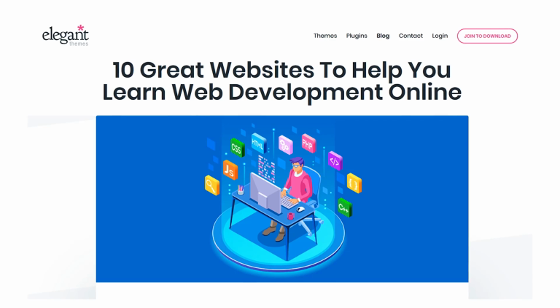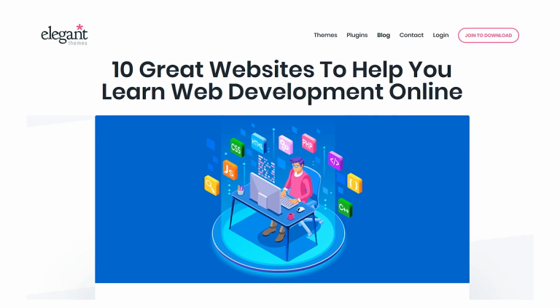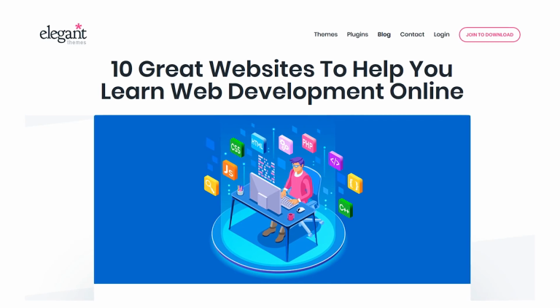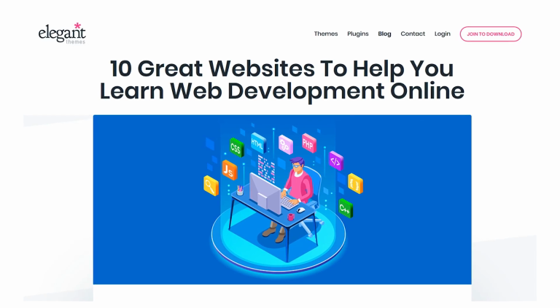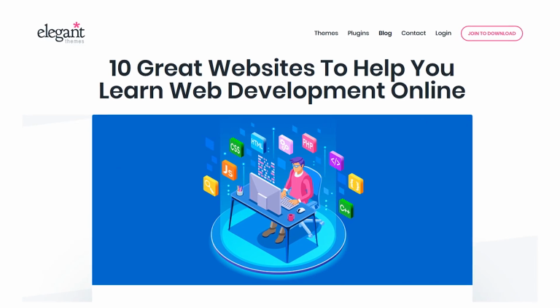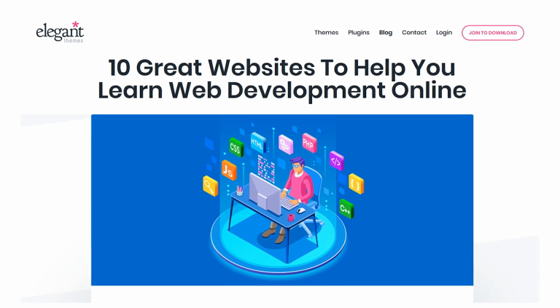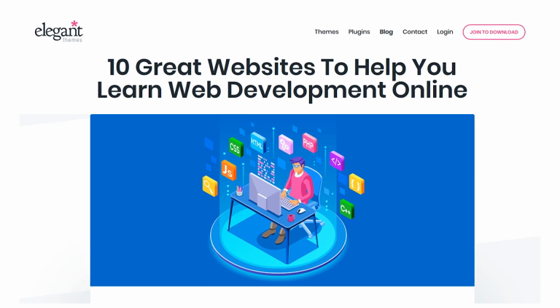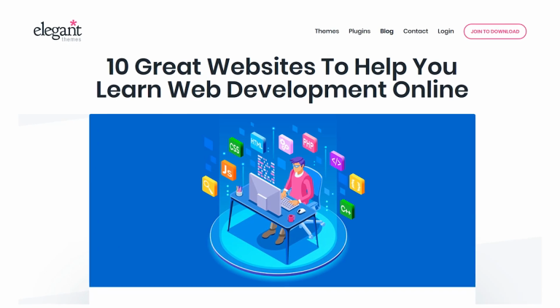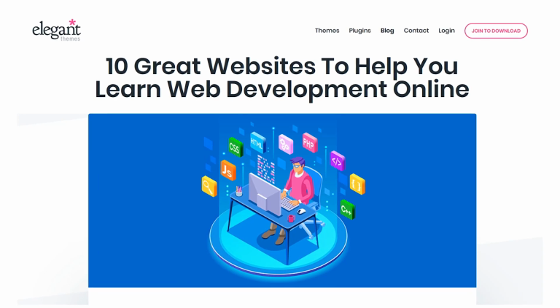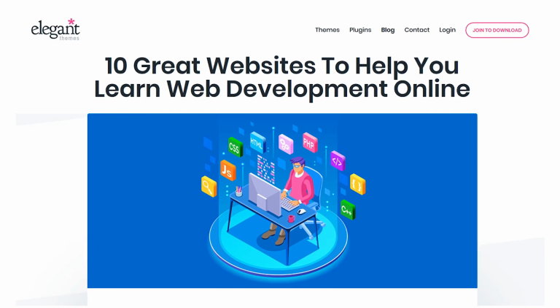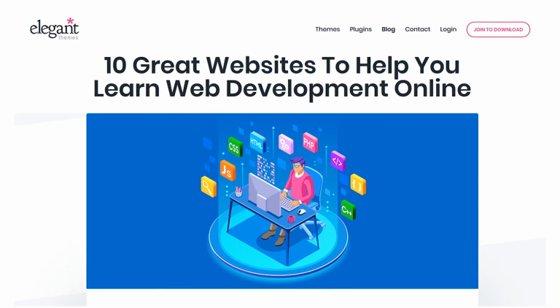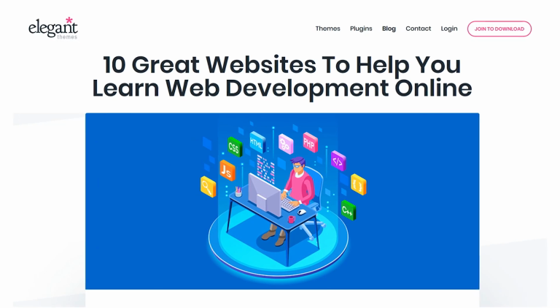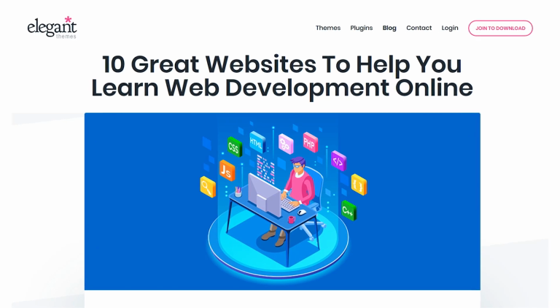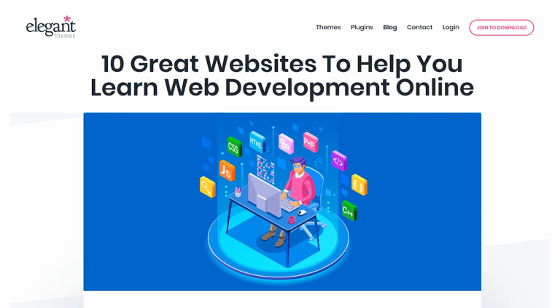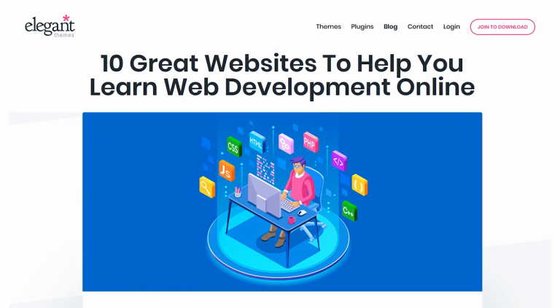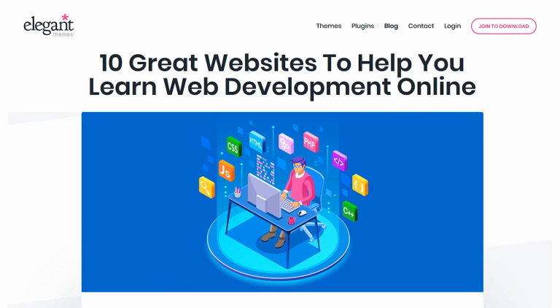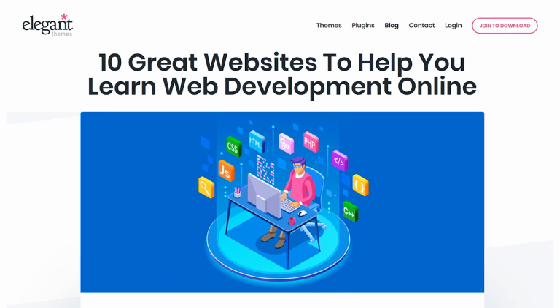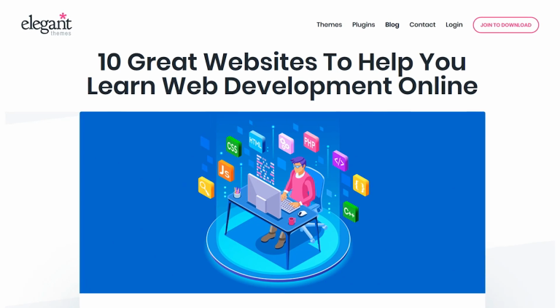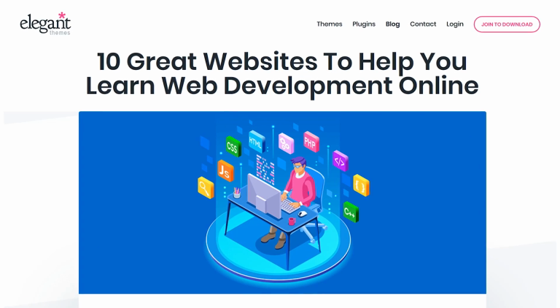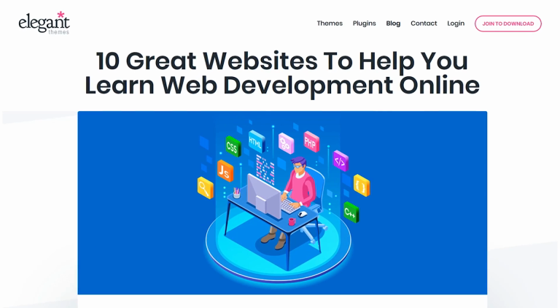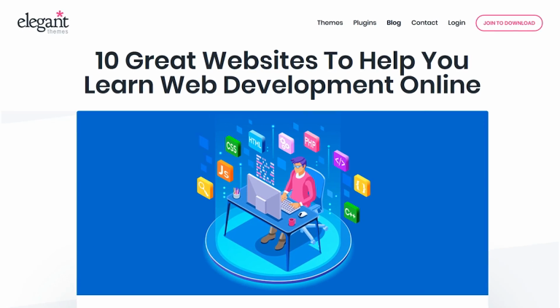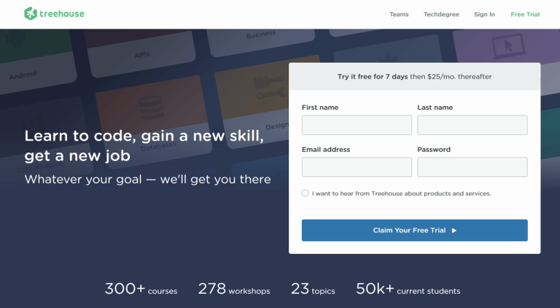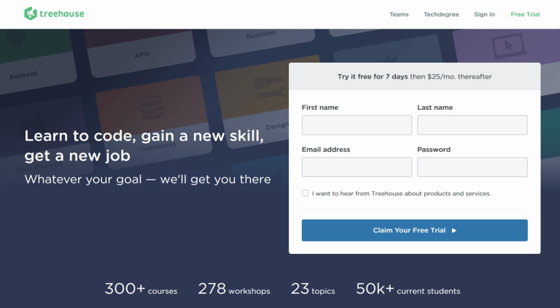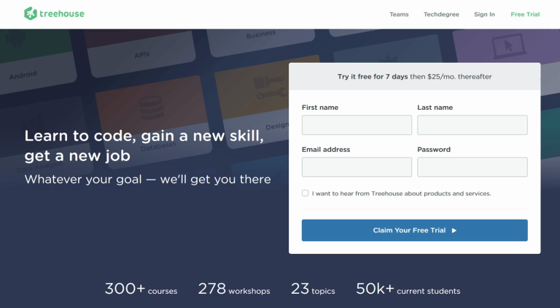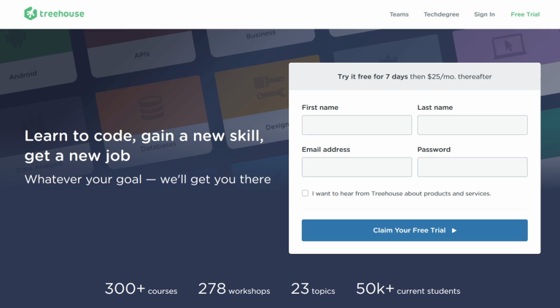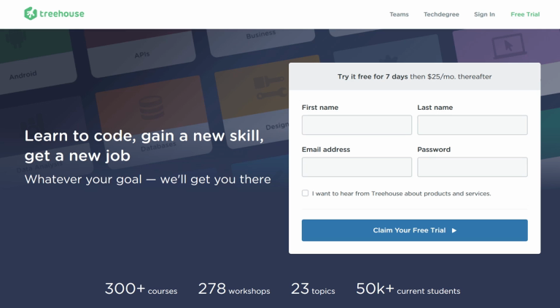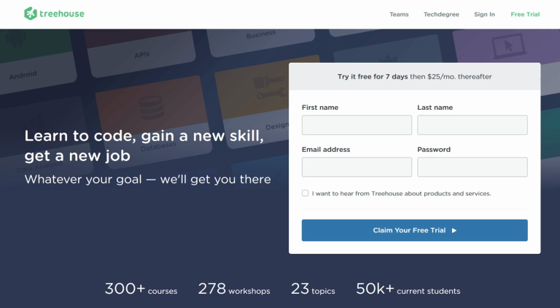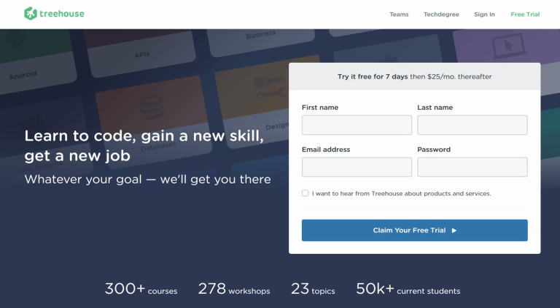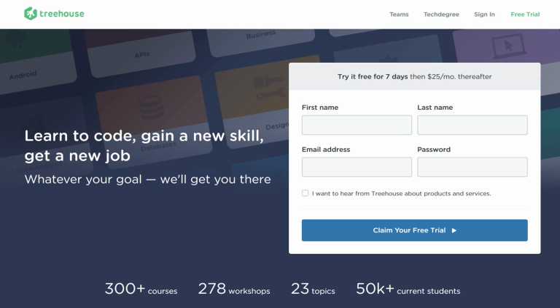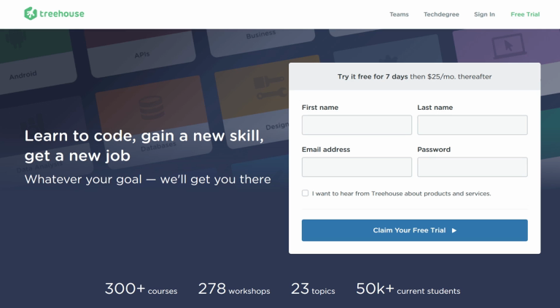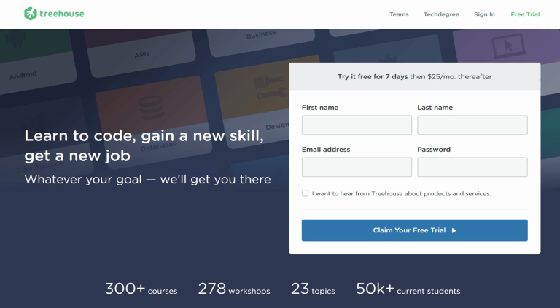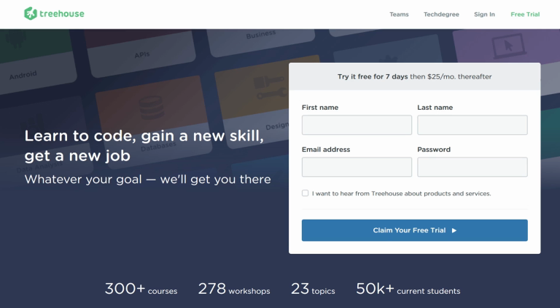Here are 10 websites to help you learn web development online. Number one, Team Treehouse.